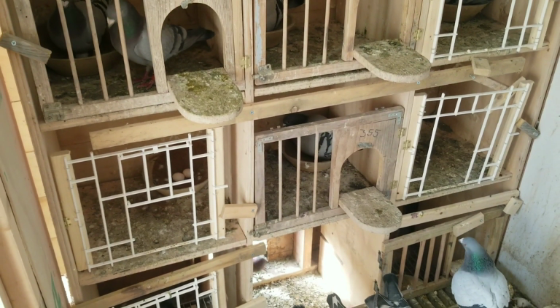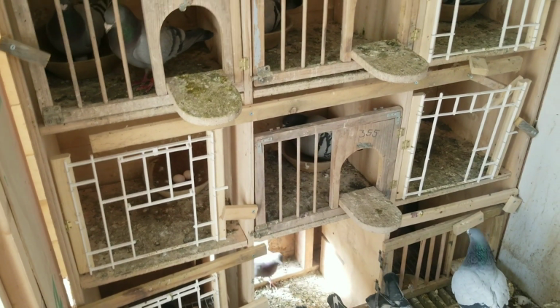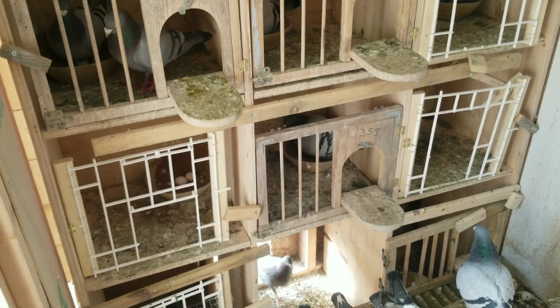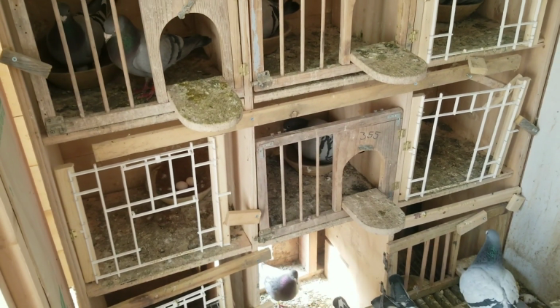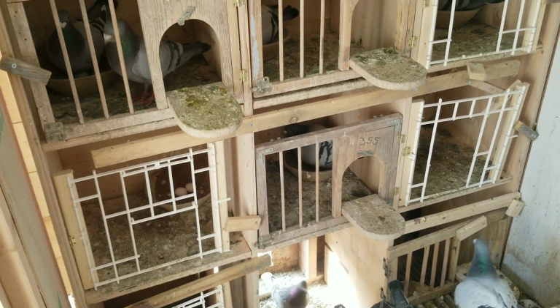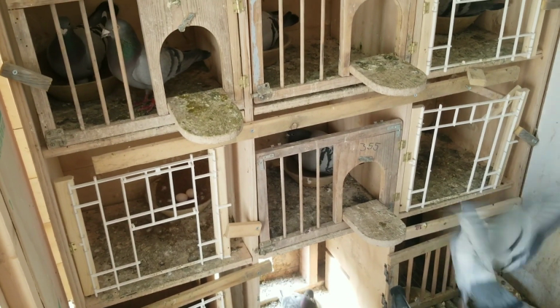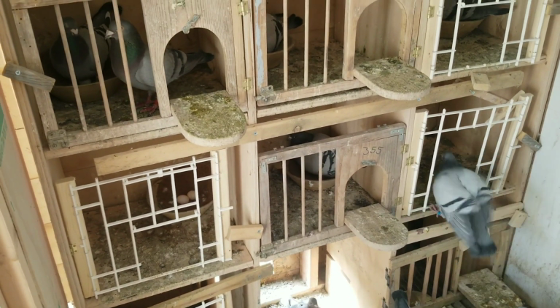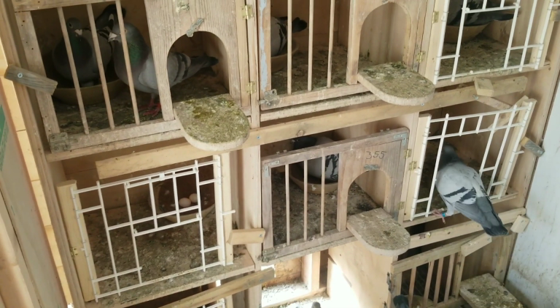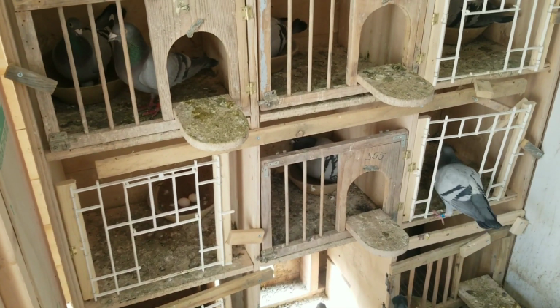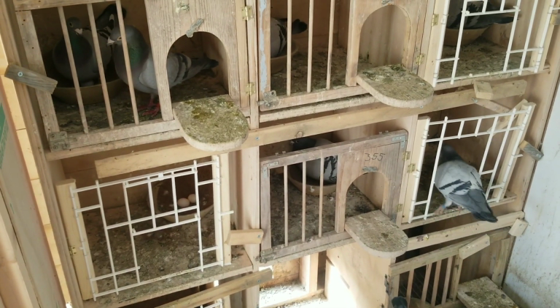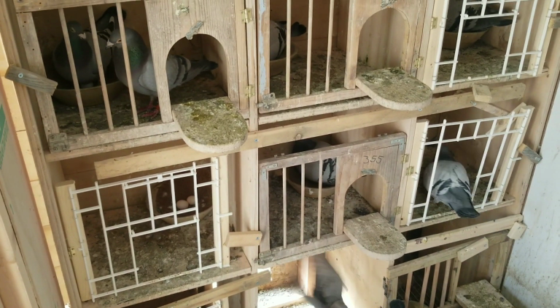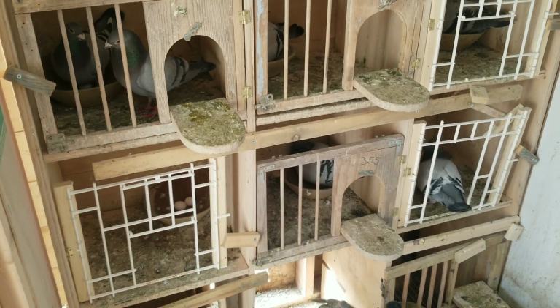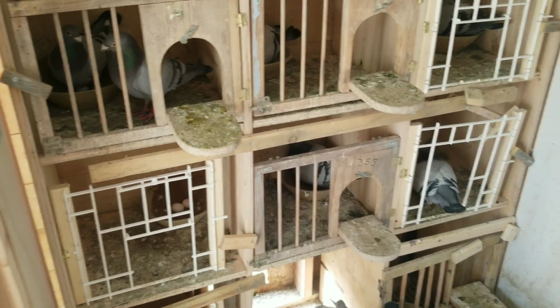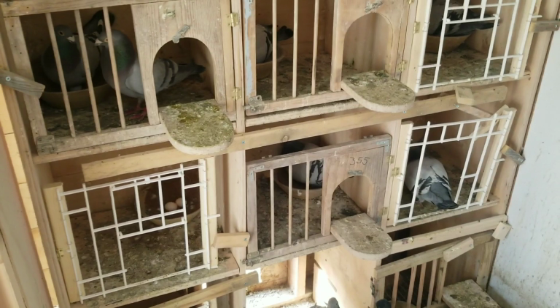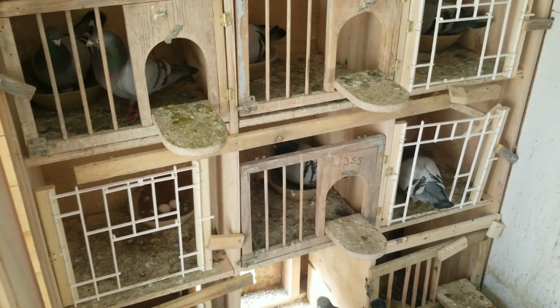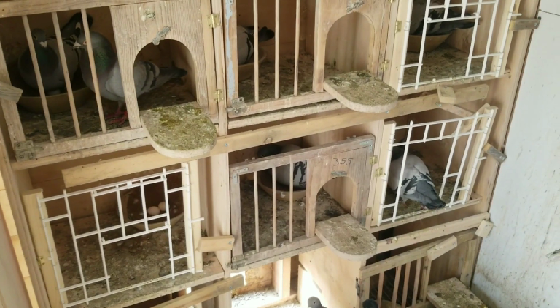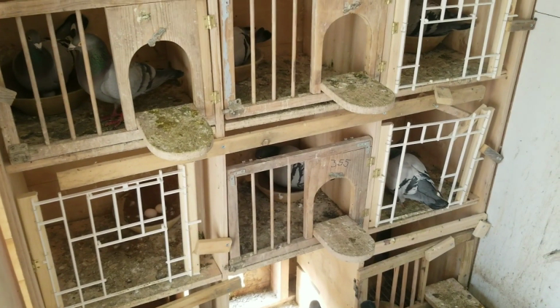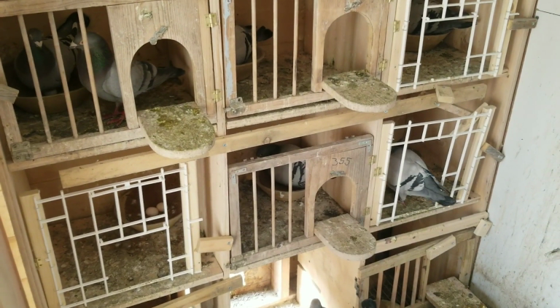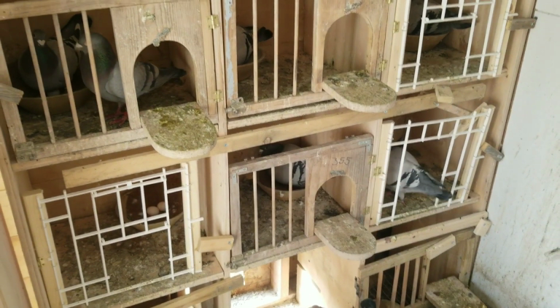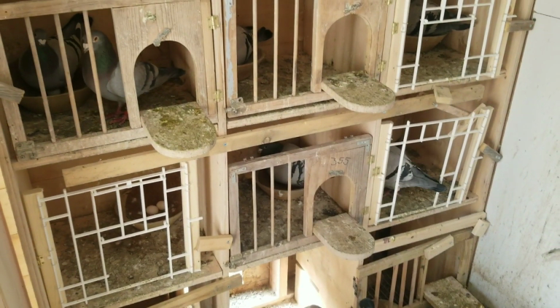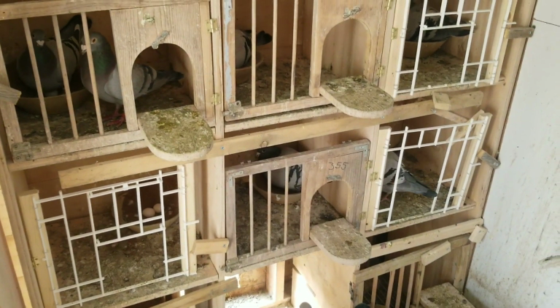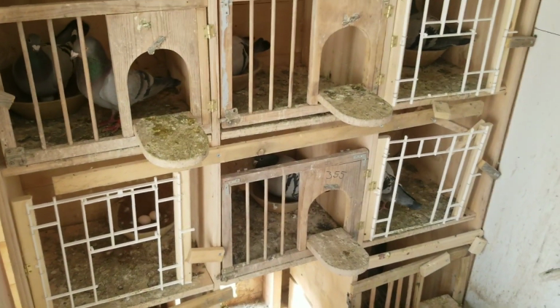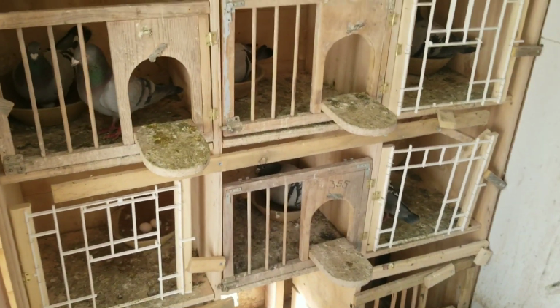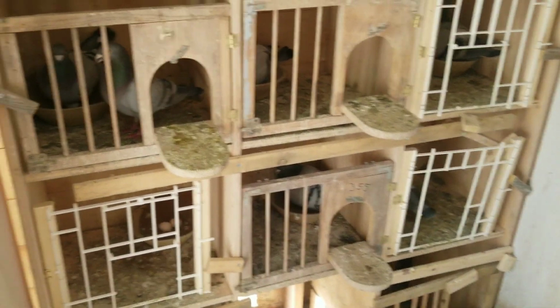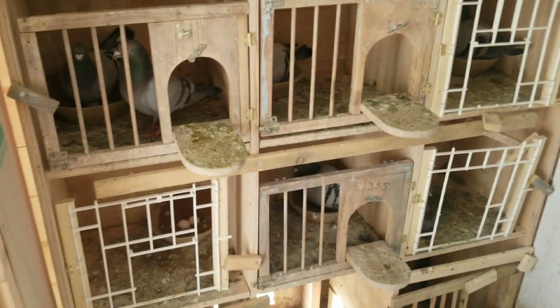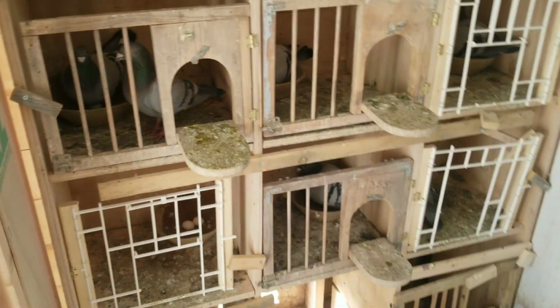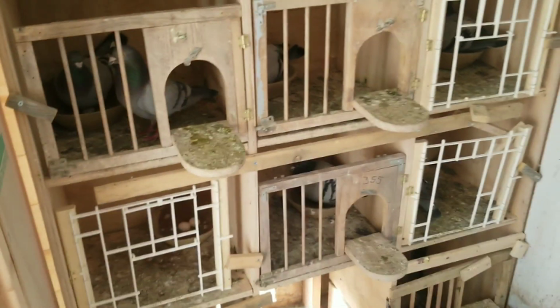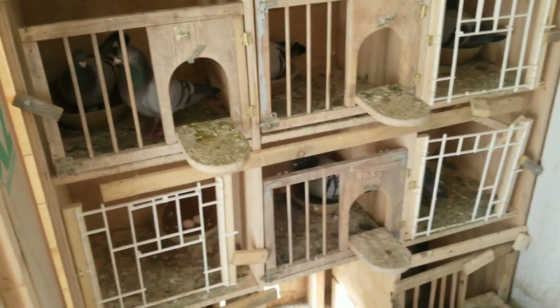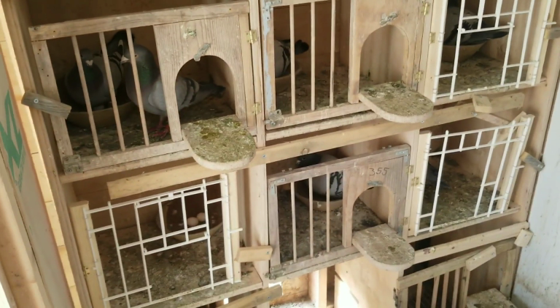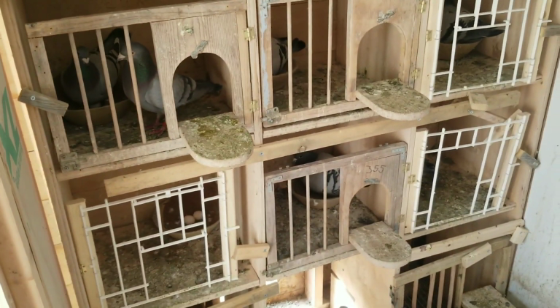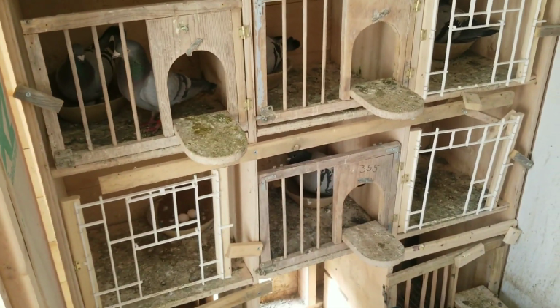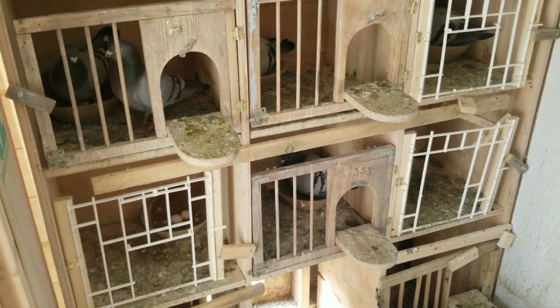There is another update I've got to show you — it's with my whites. I'll show you in a second.